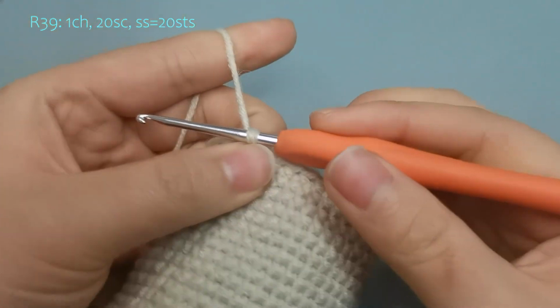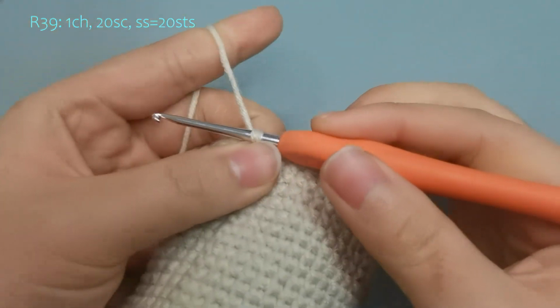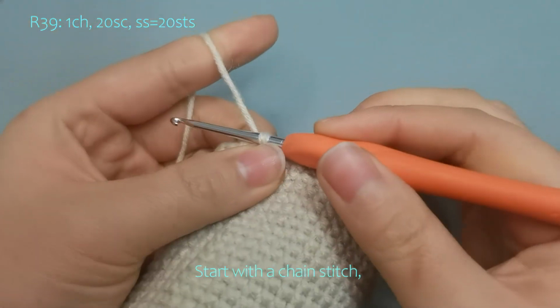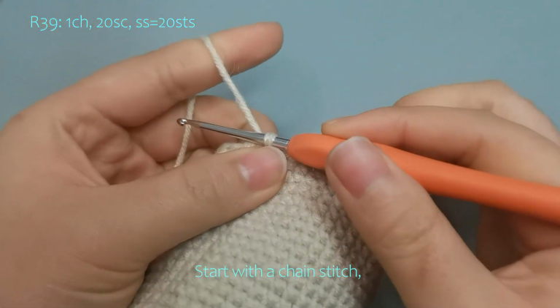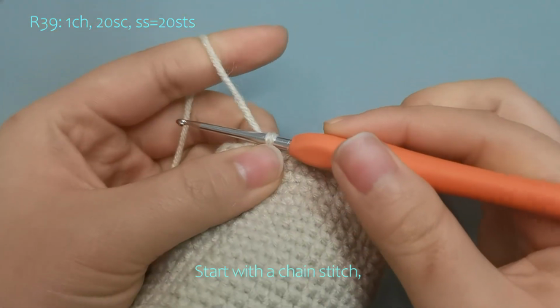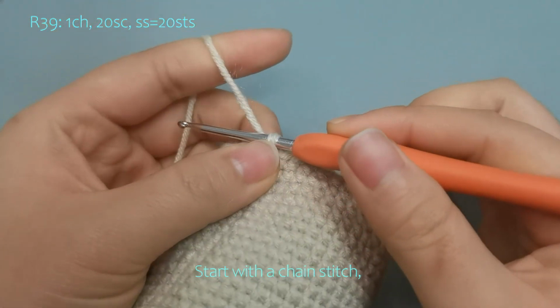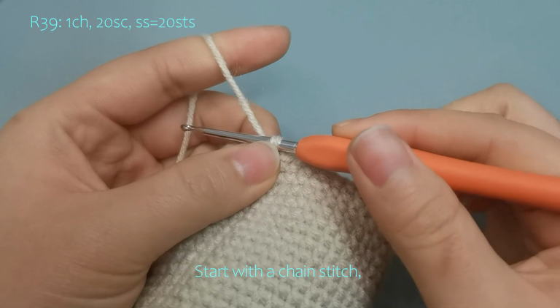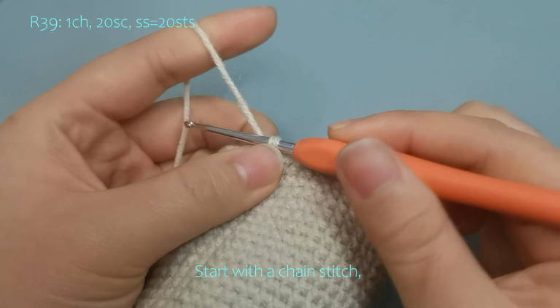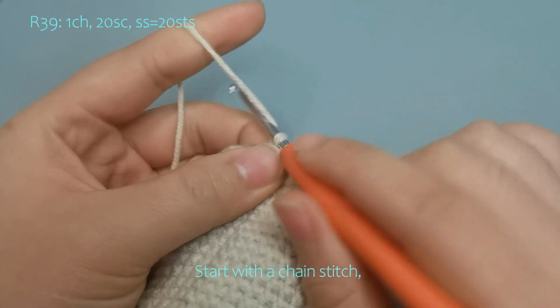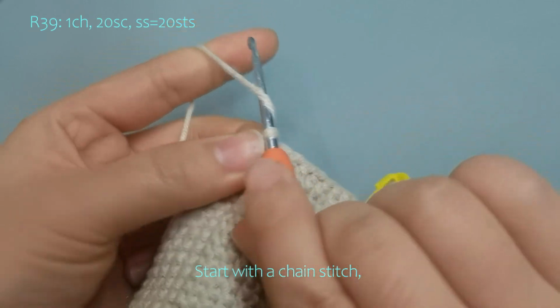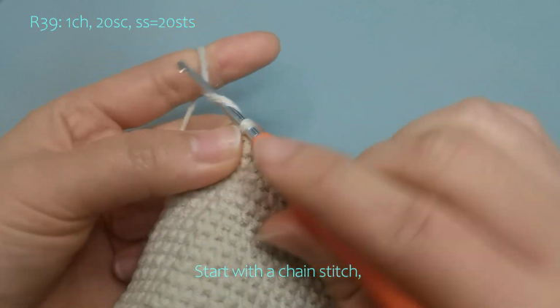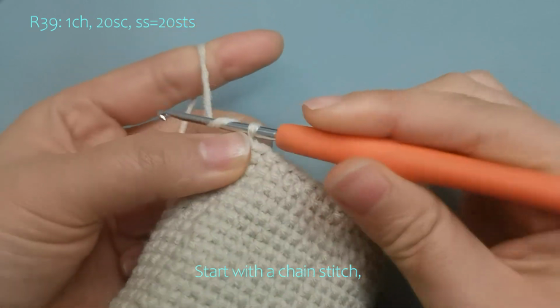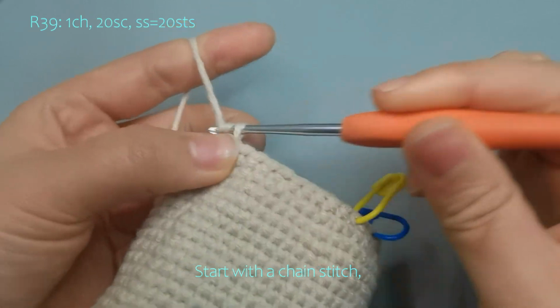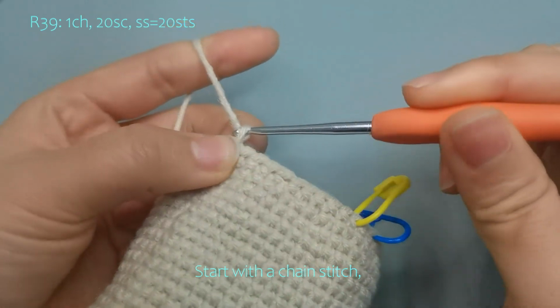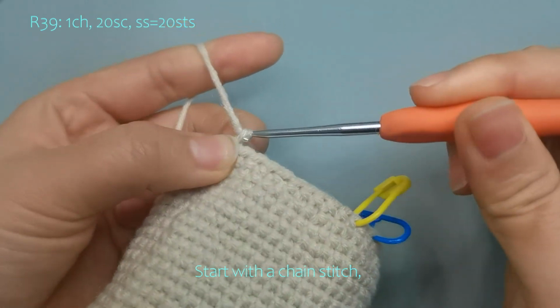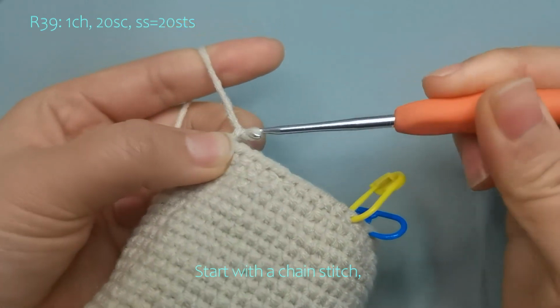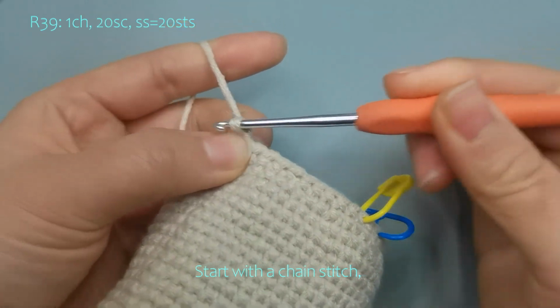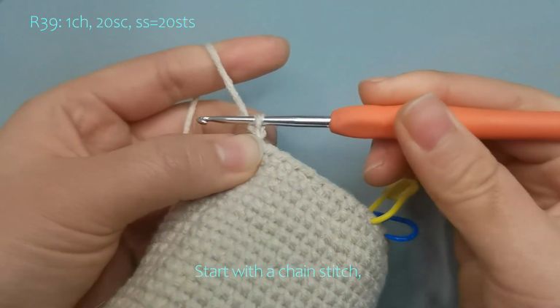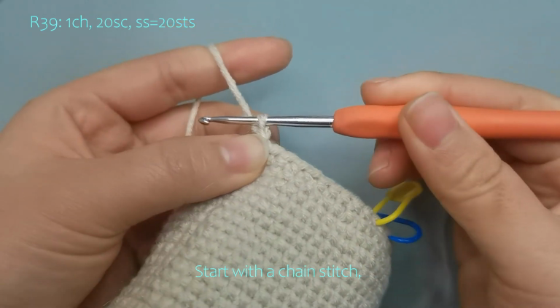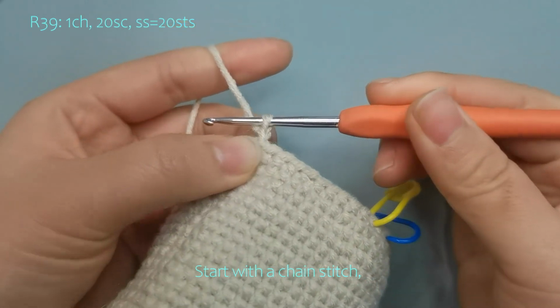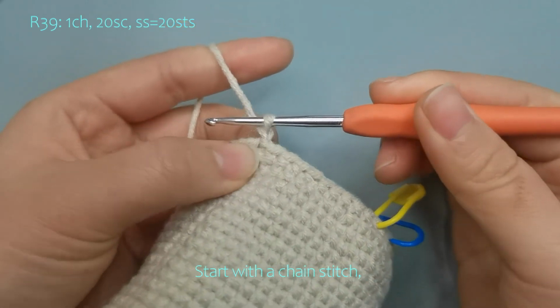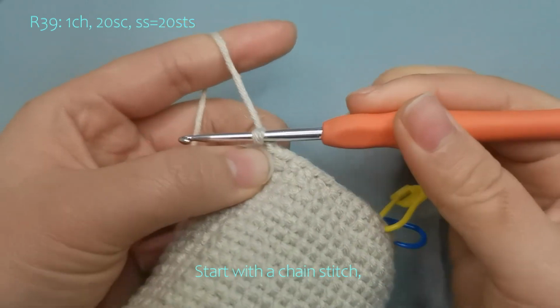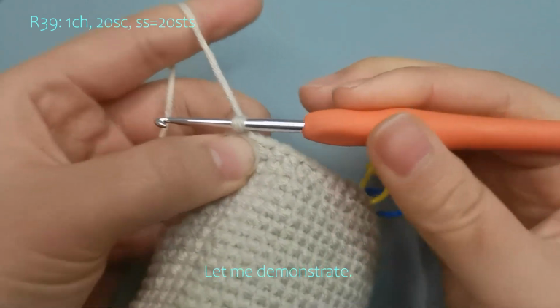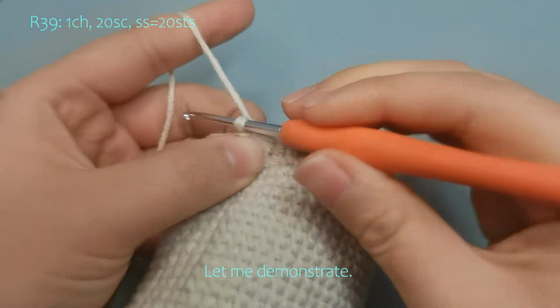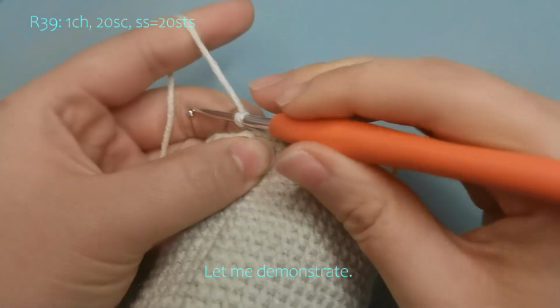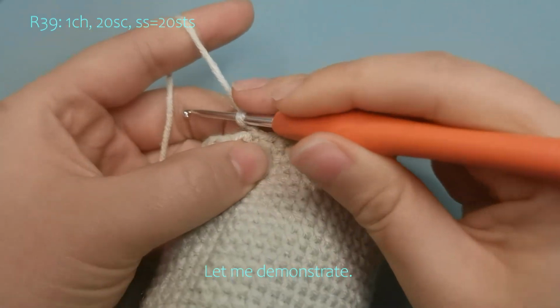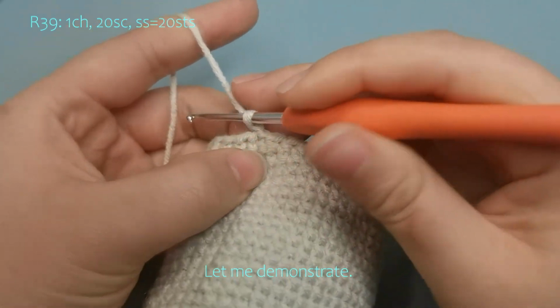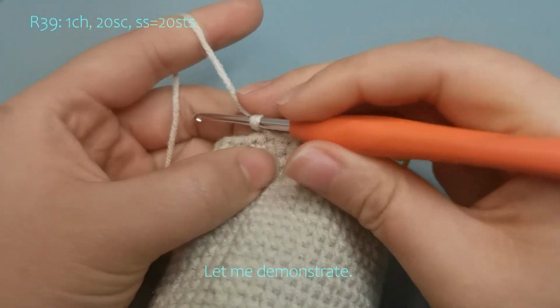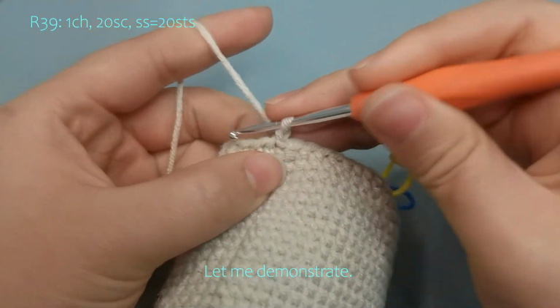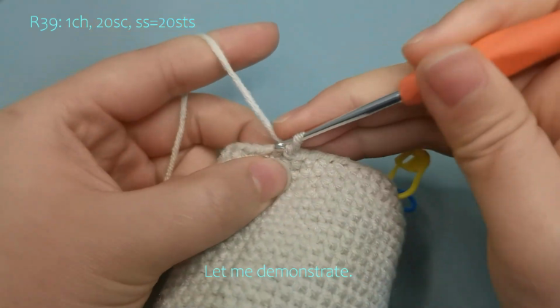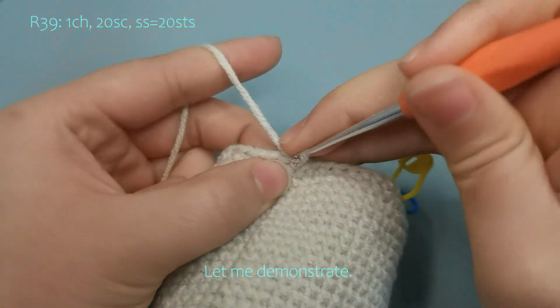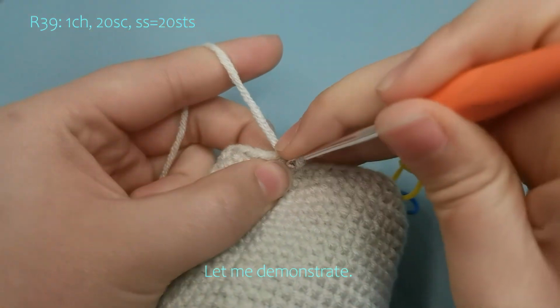Start with a chain stitch. Let me demonstrate.